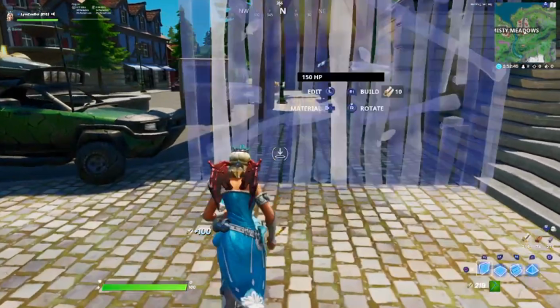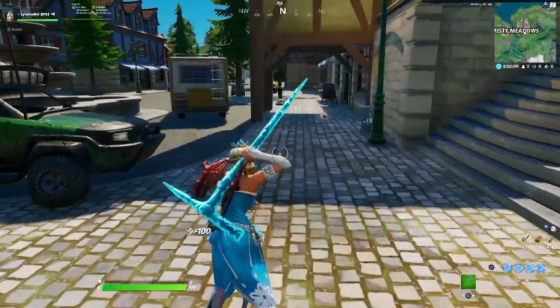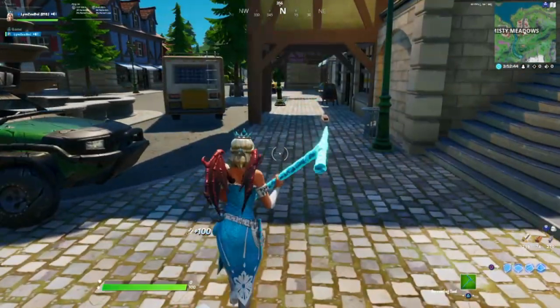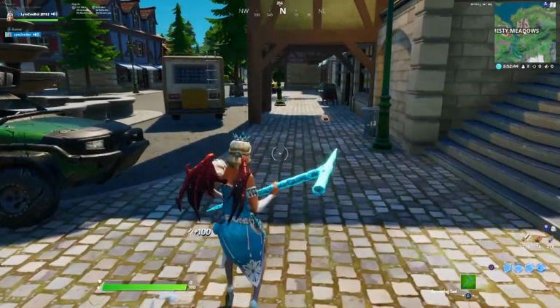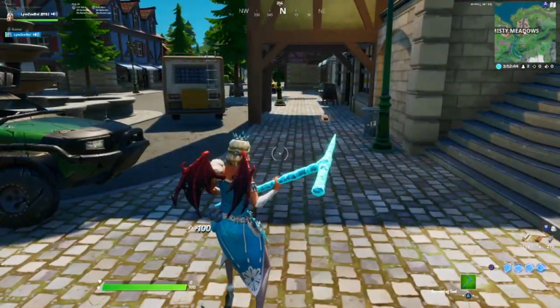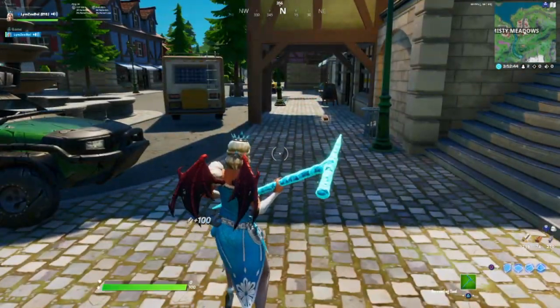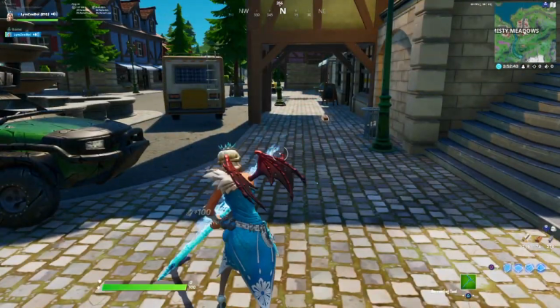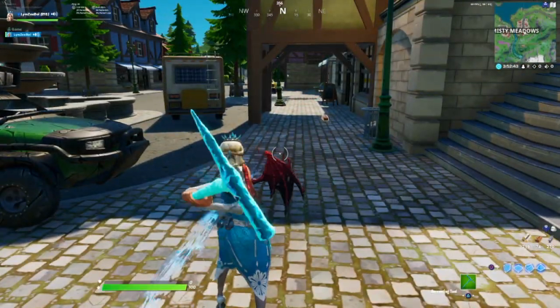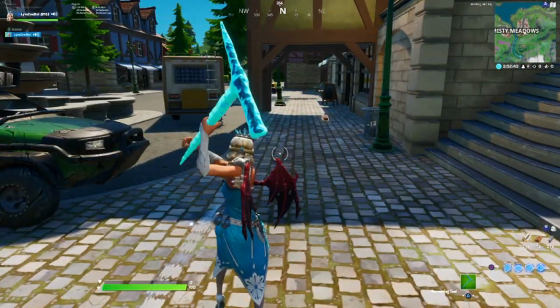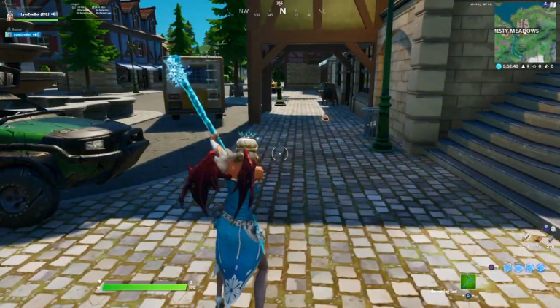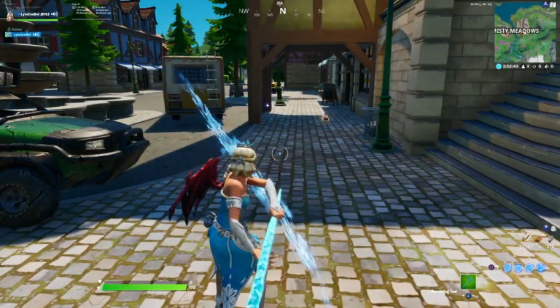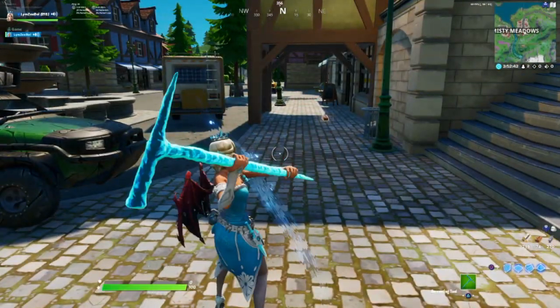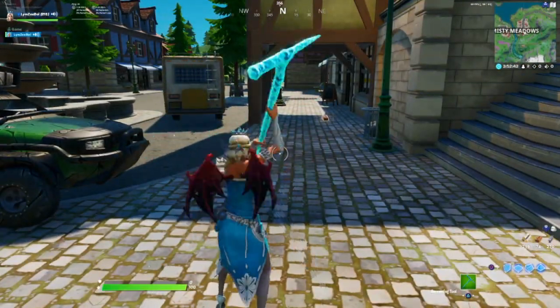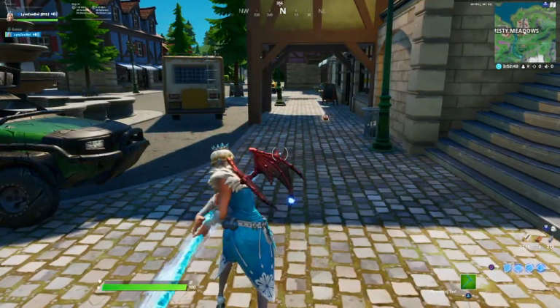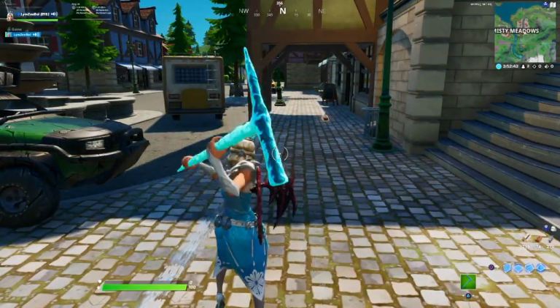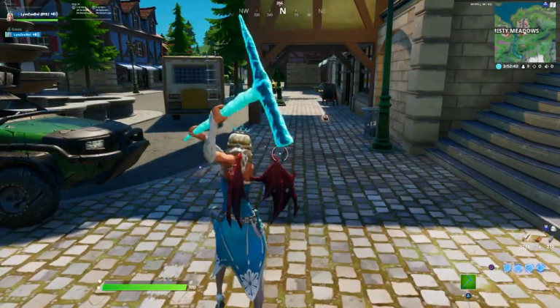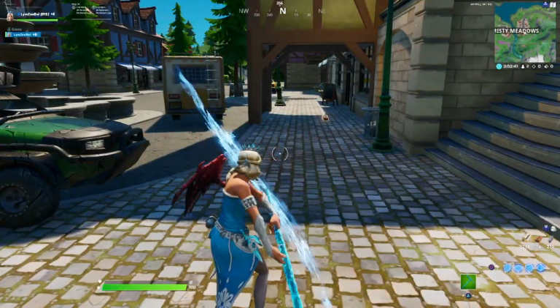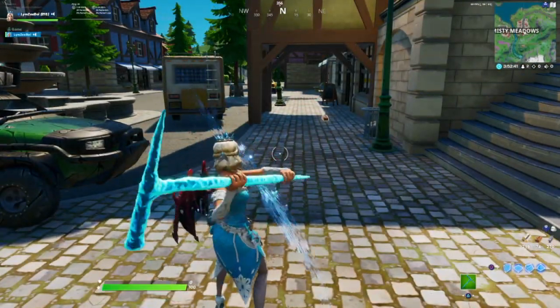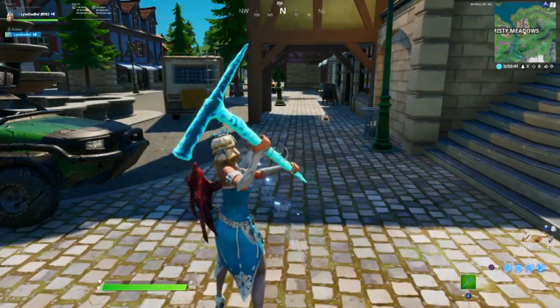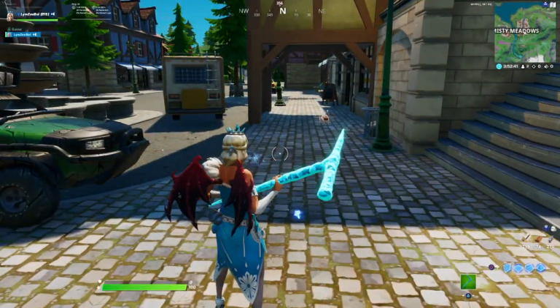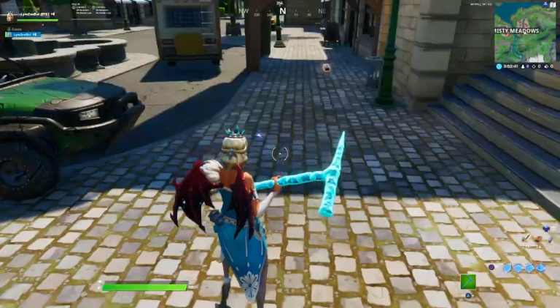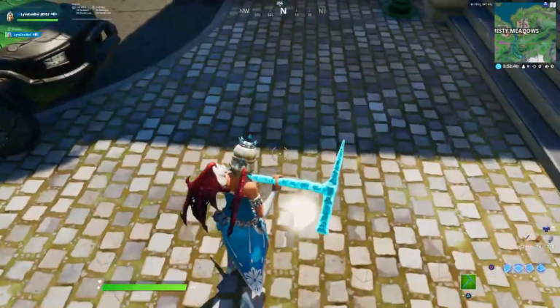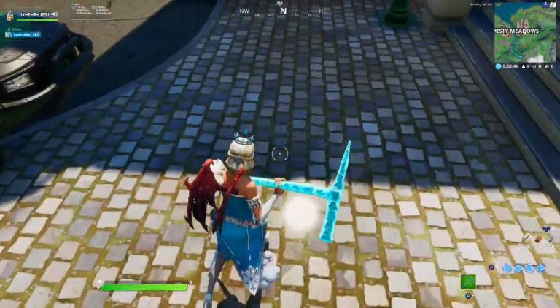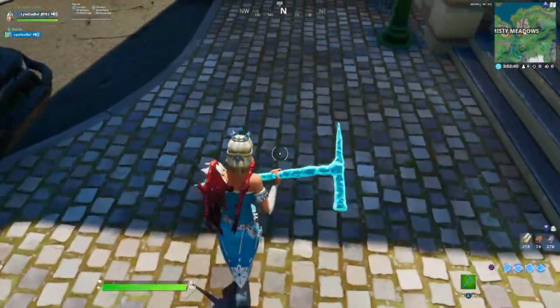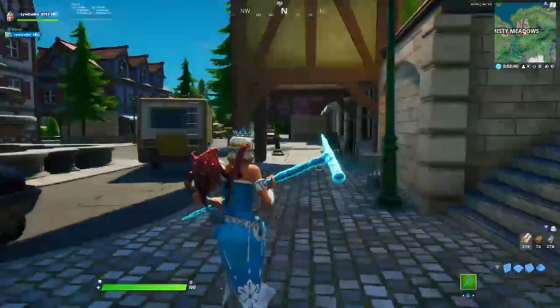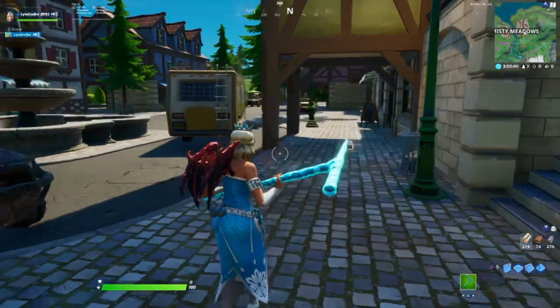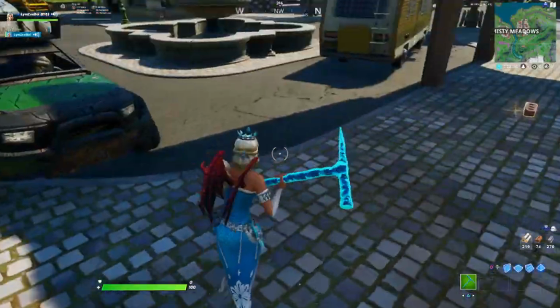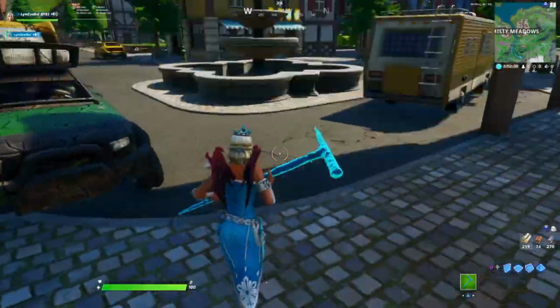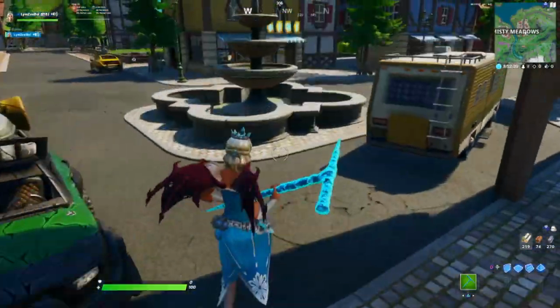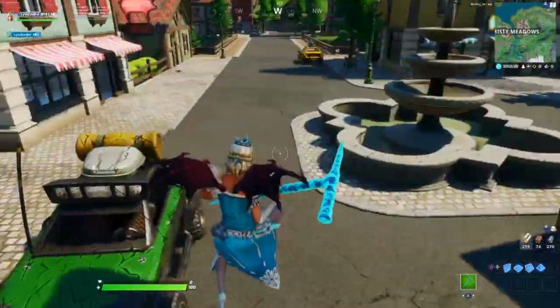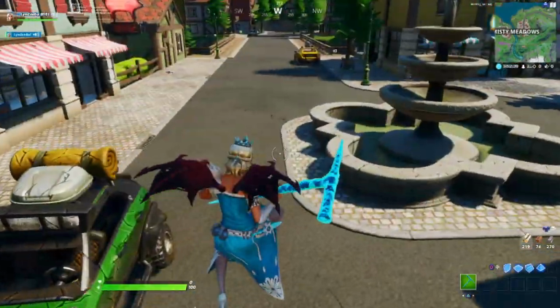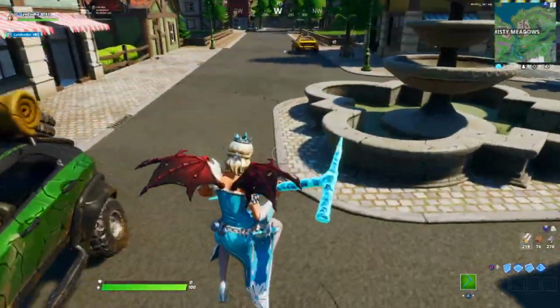This pickaxe is 500 V-Bucks. I think it's a great pickaxe — matches a lot of skins.